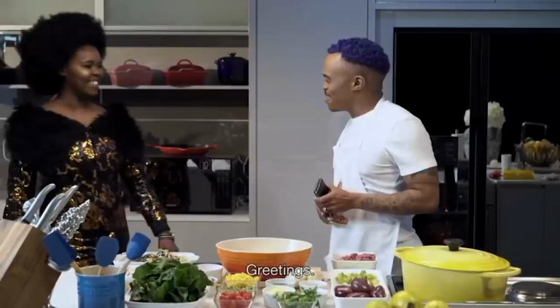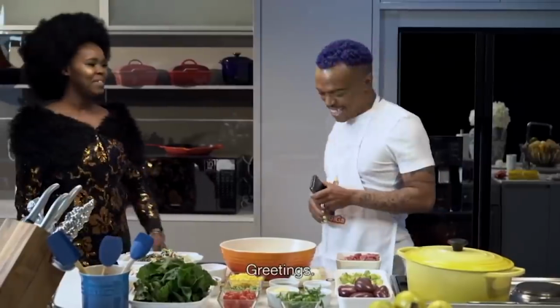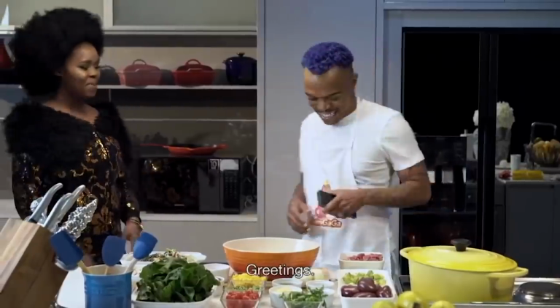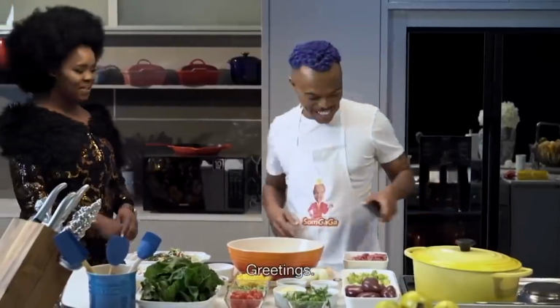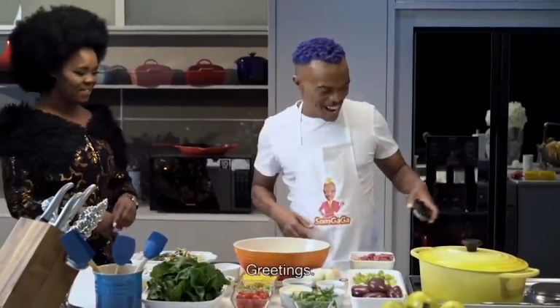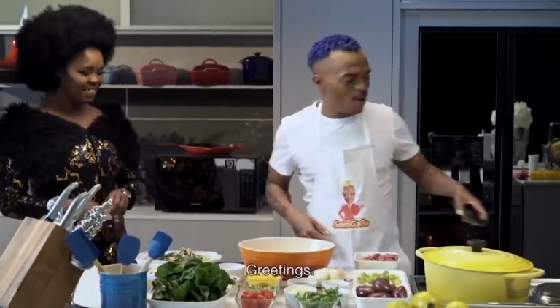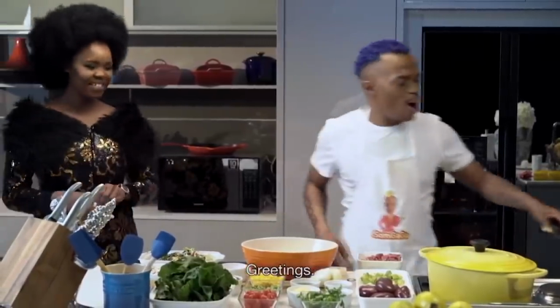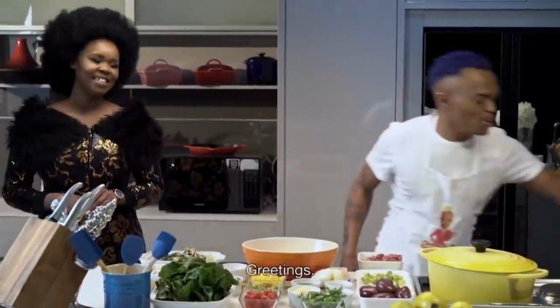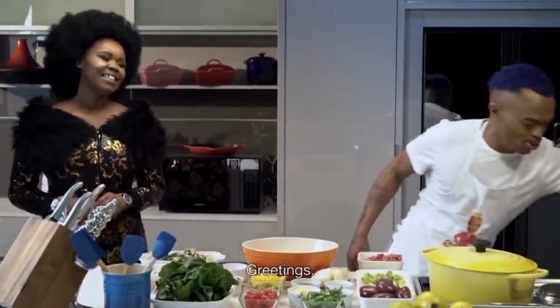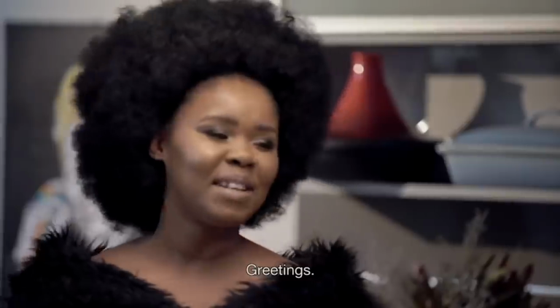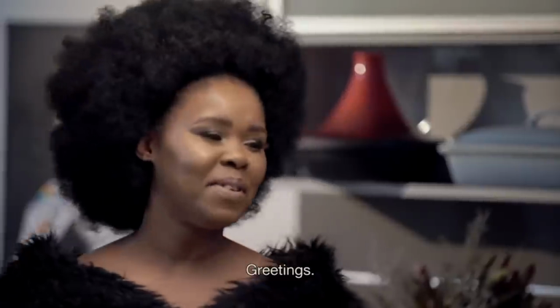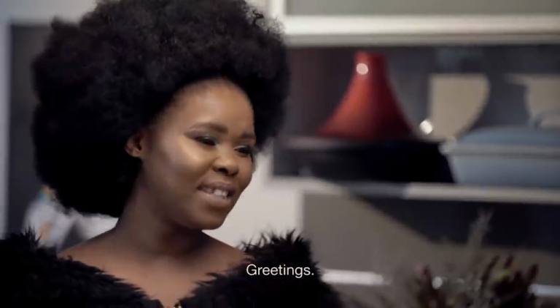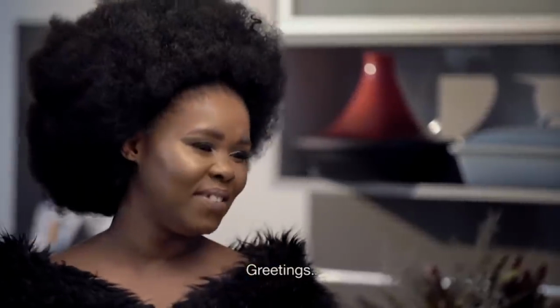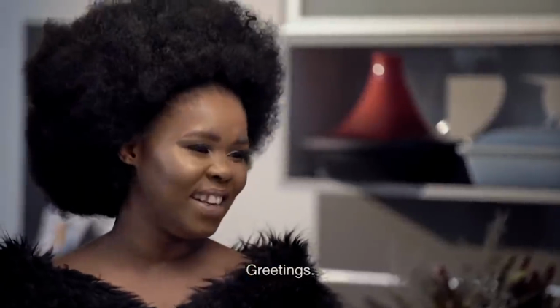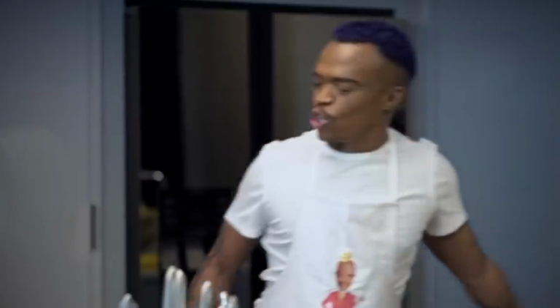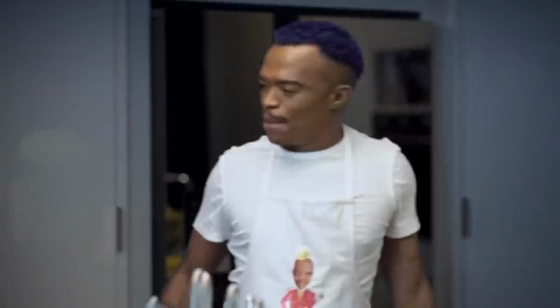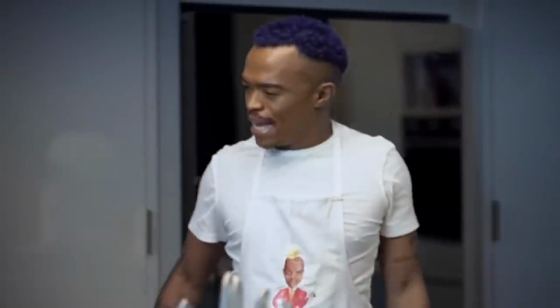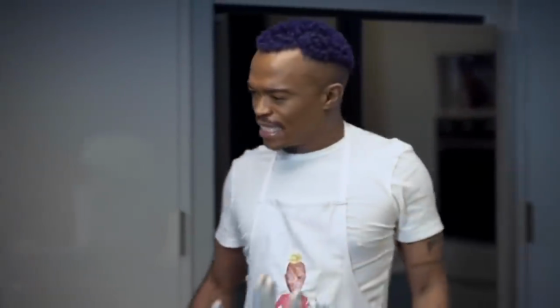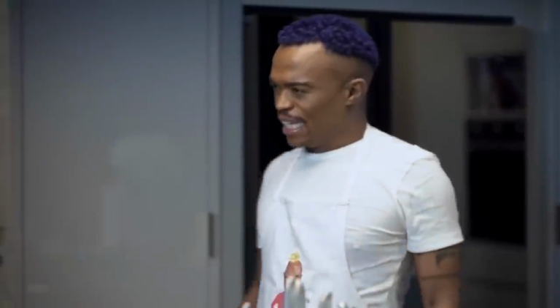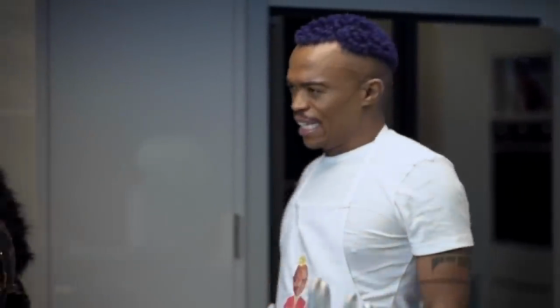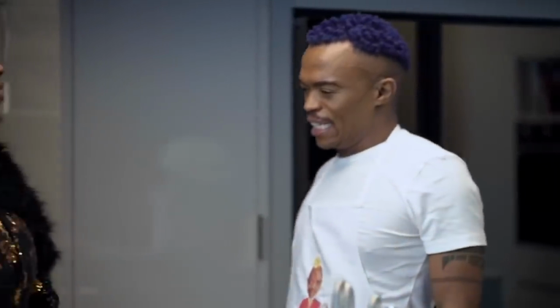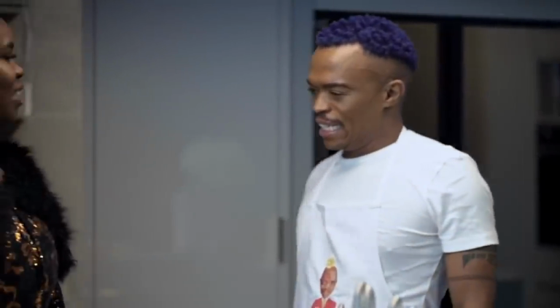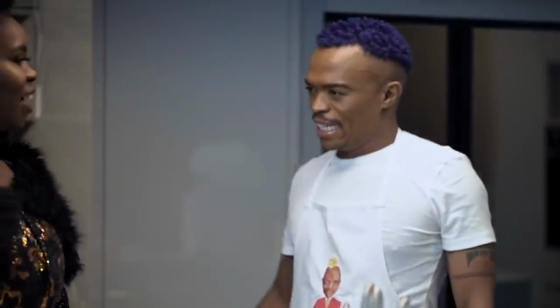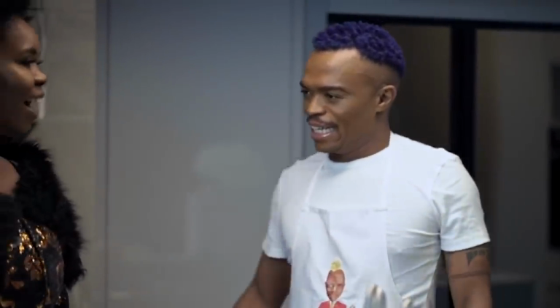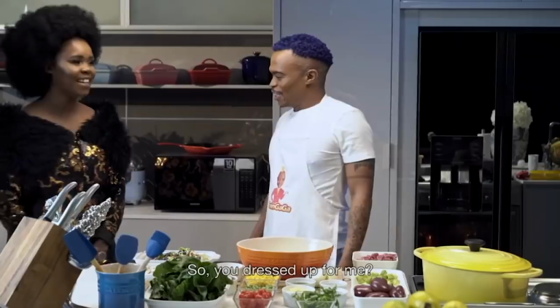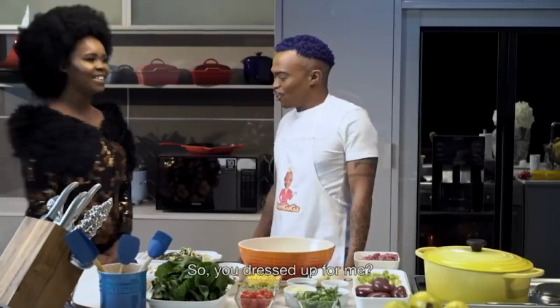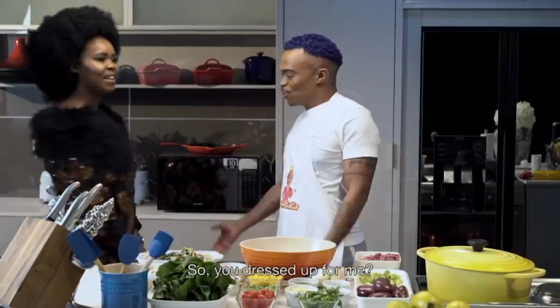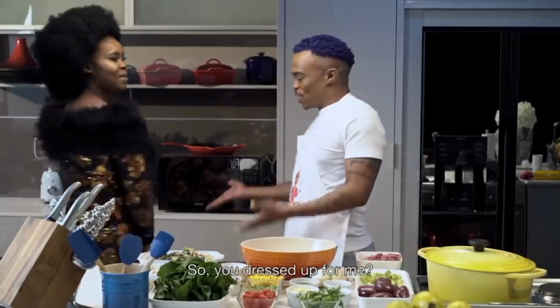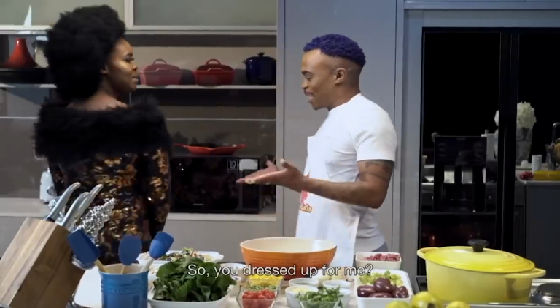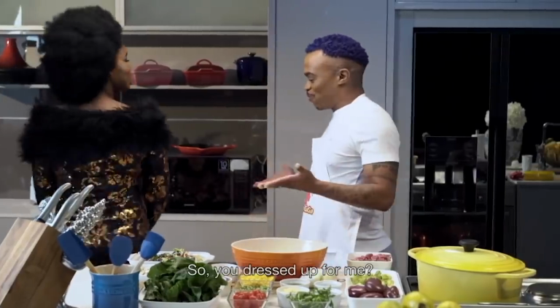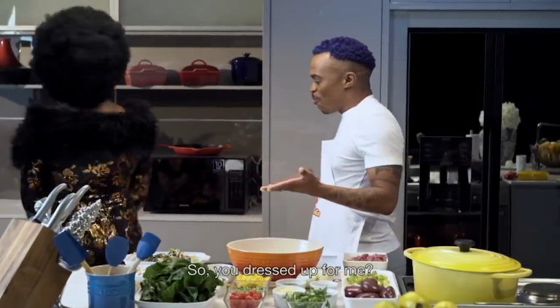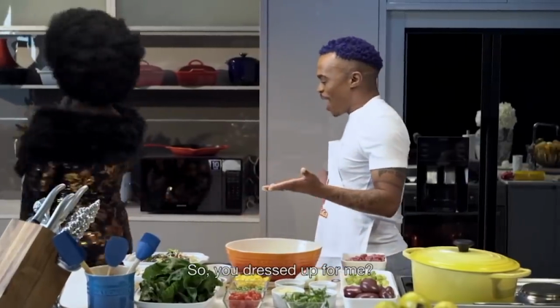You look amazing. Thank you. I tried. So you dressed up for more?